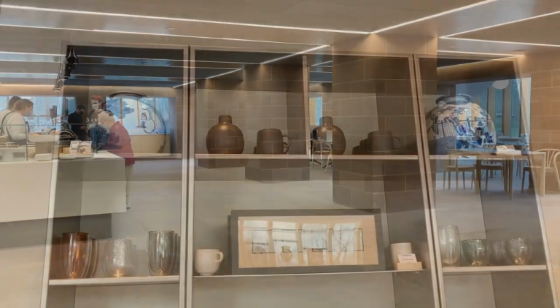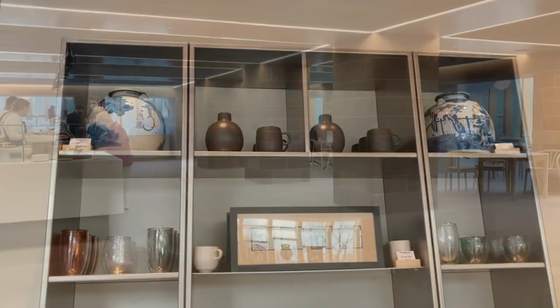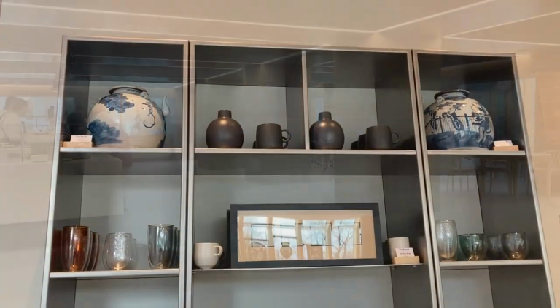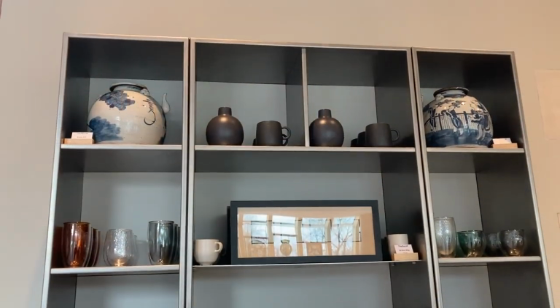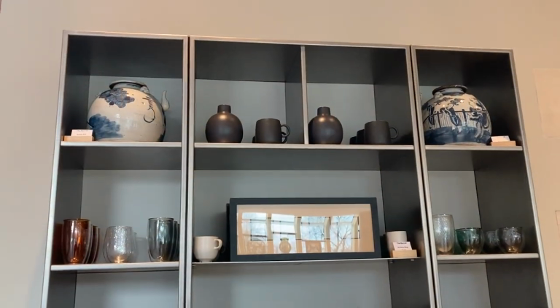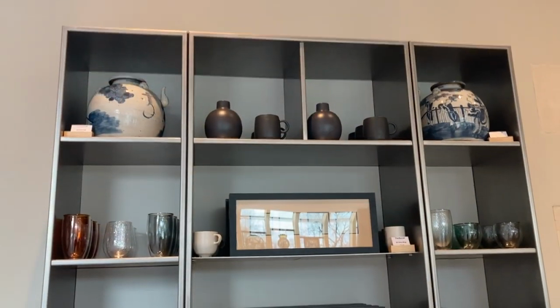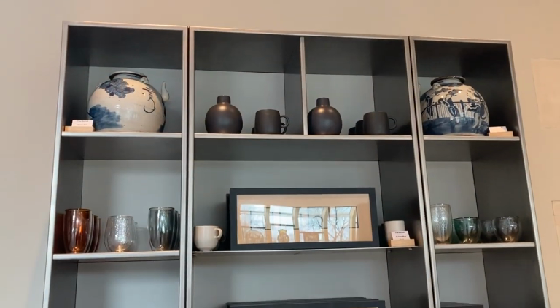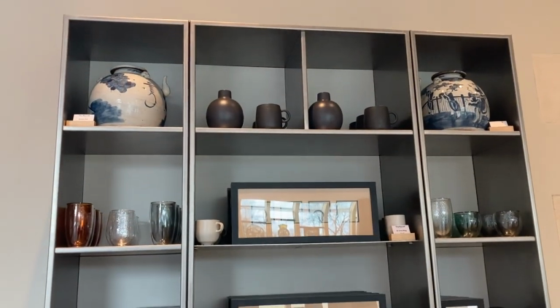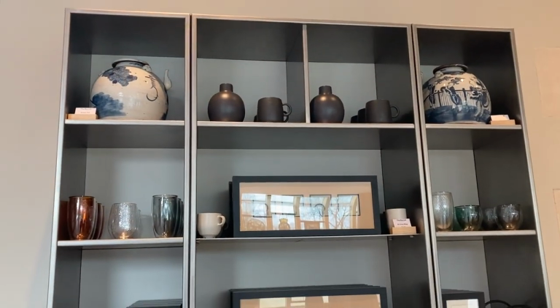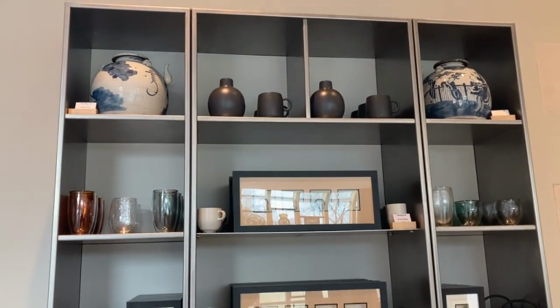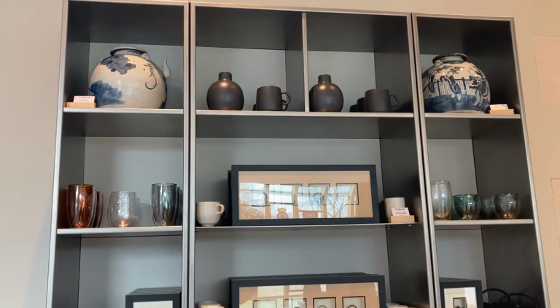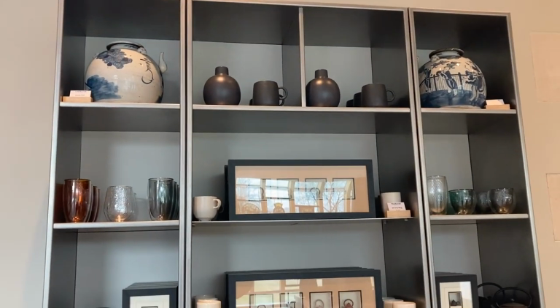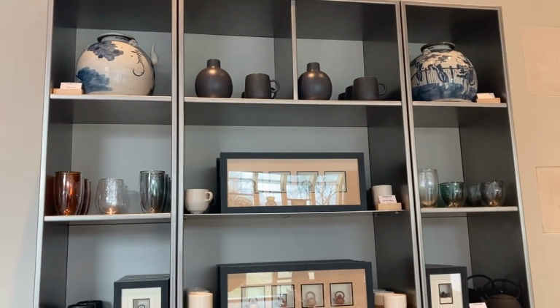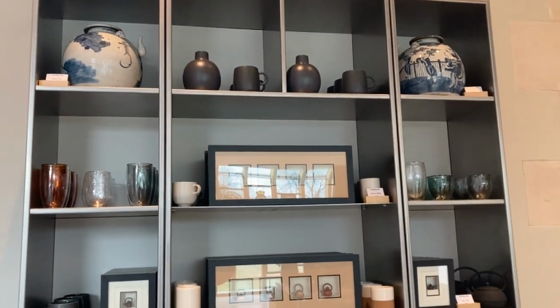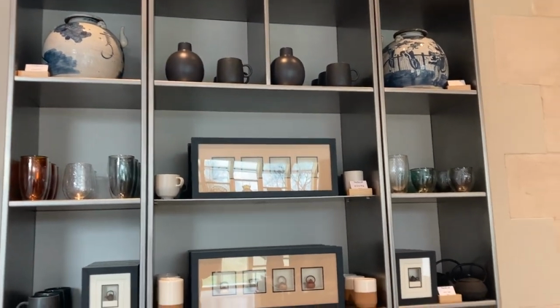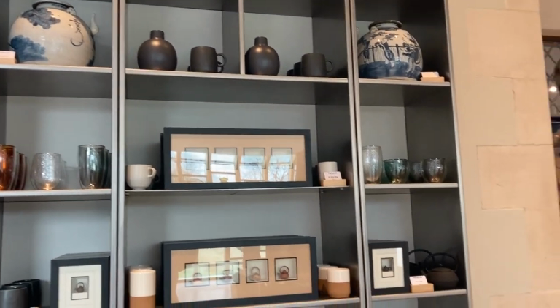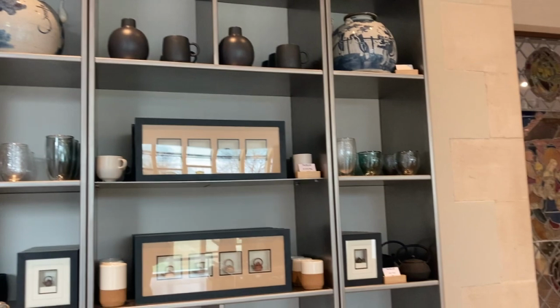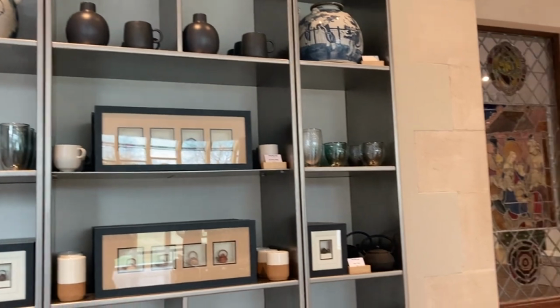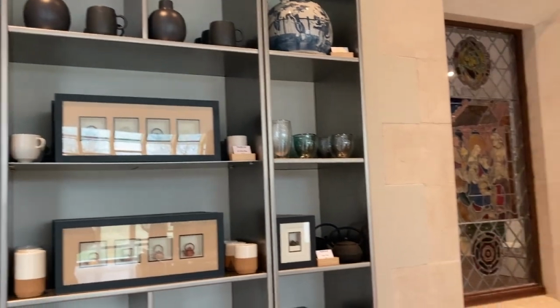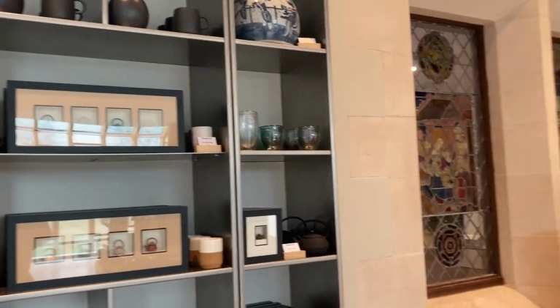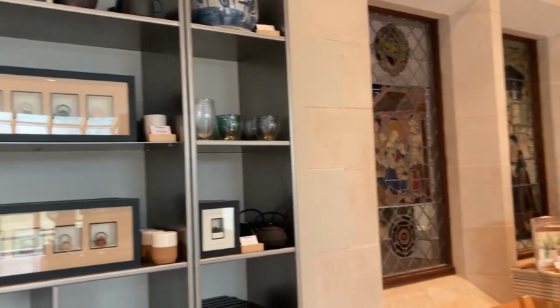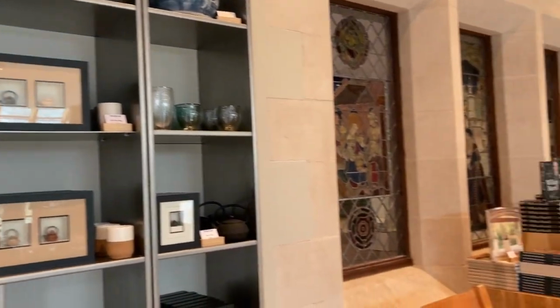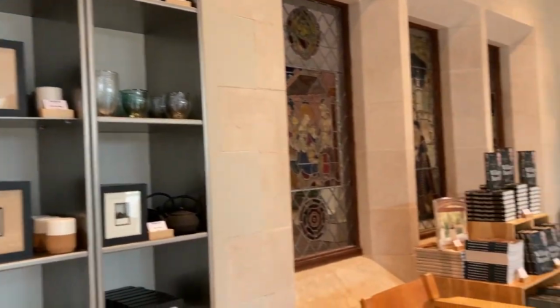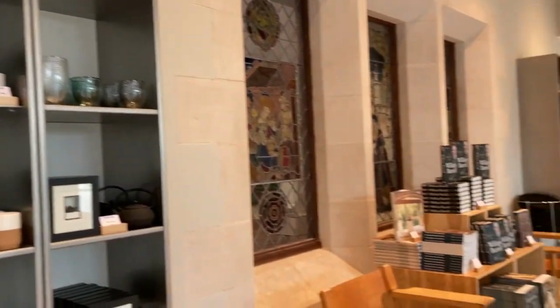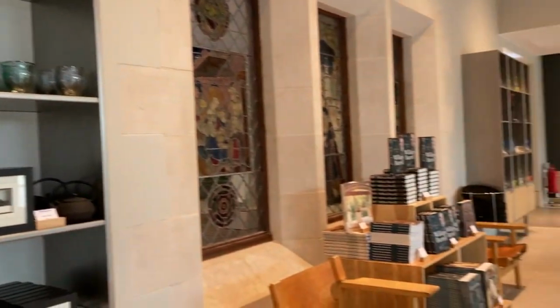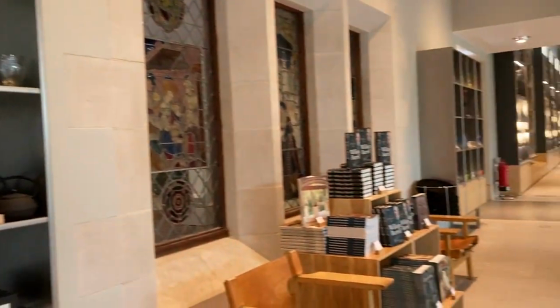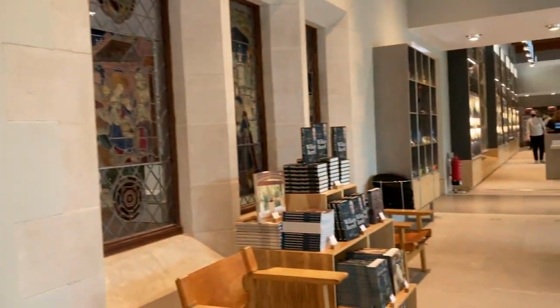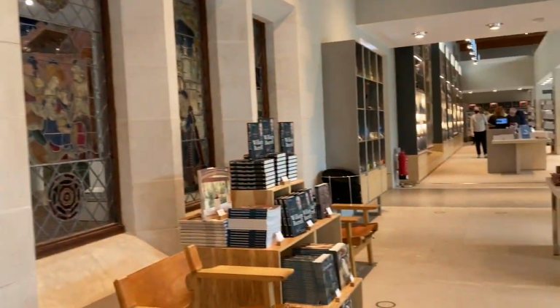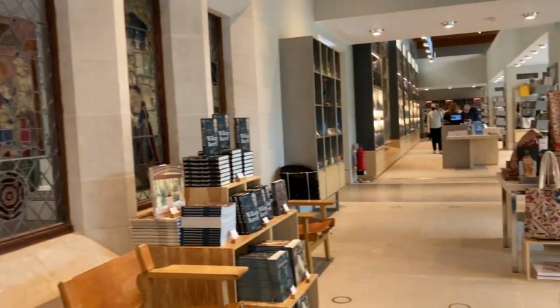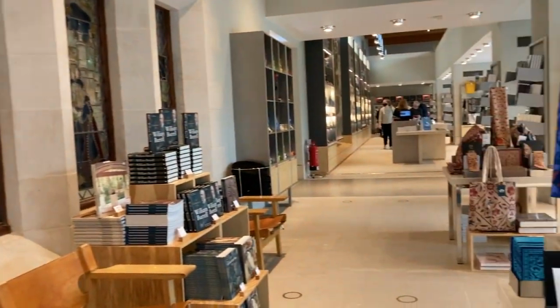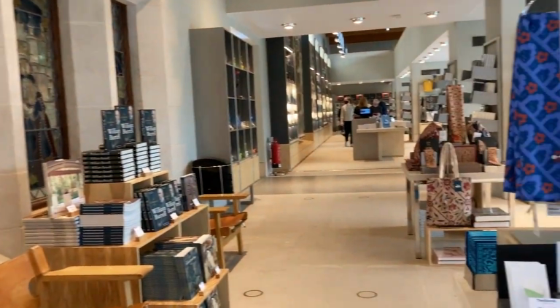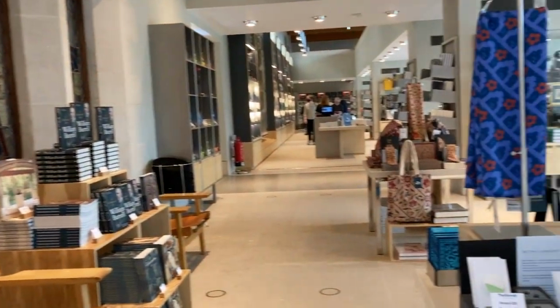And once you've been around the Burrell, you can always treat yourself to something lovely from the gift shop.